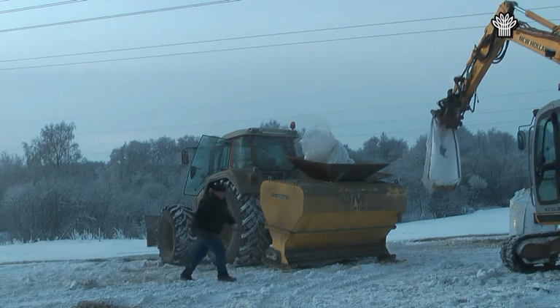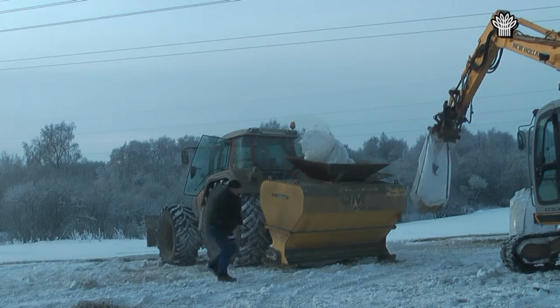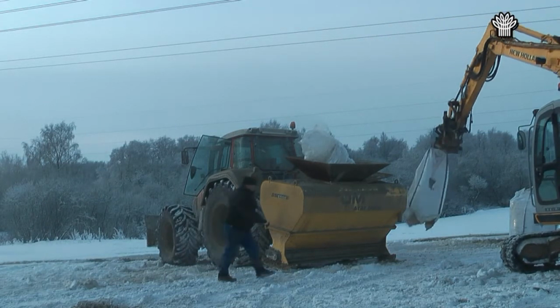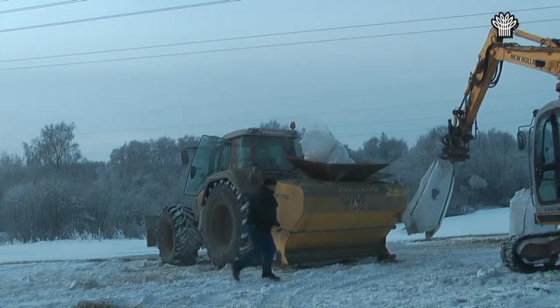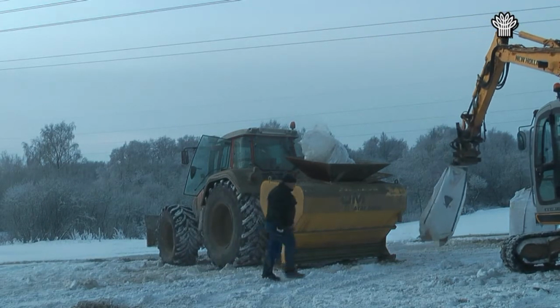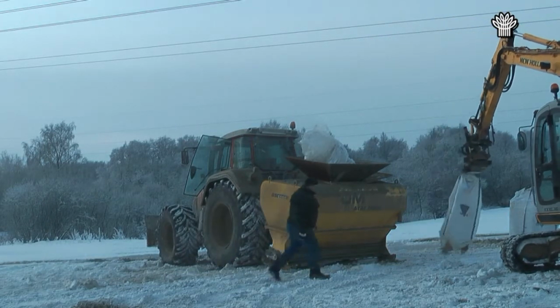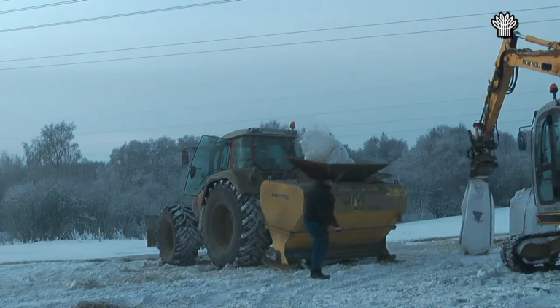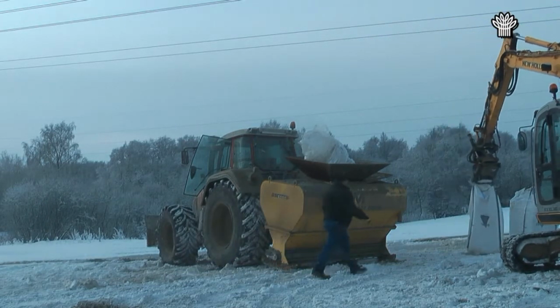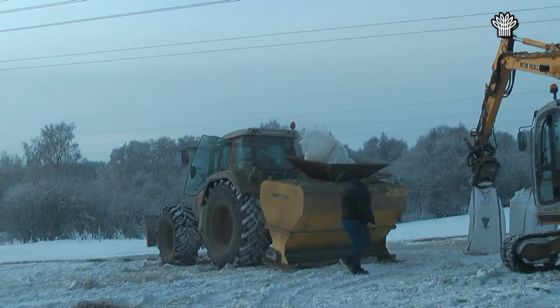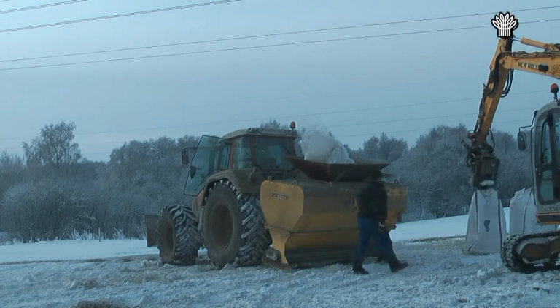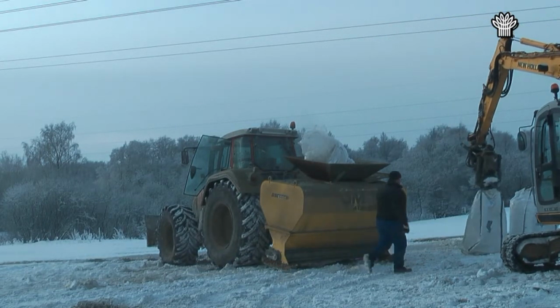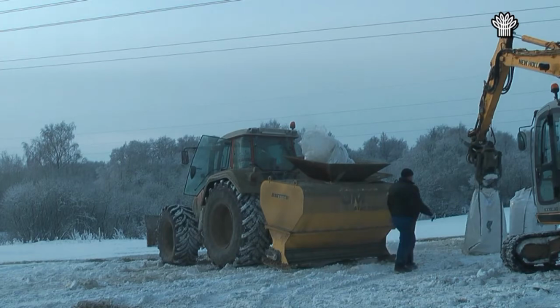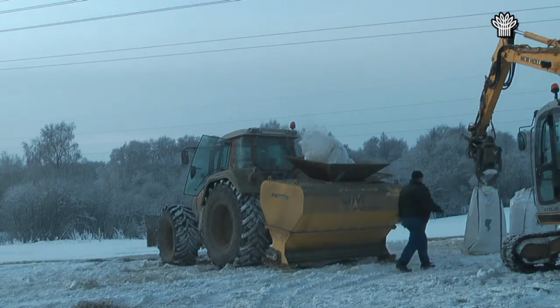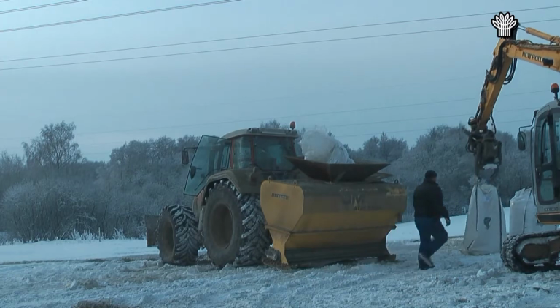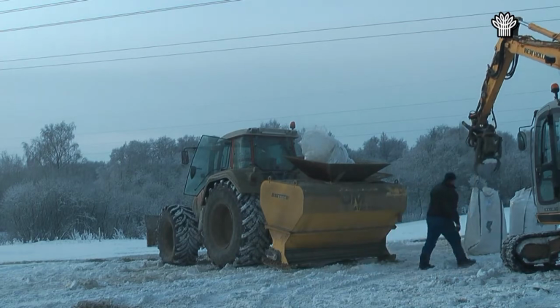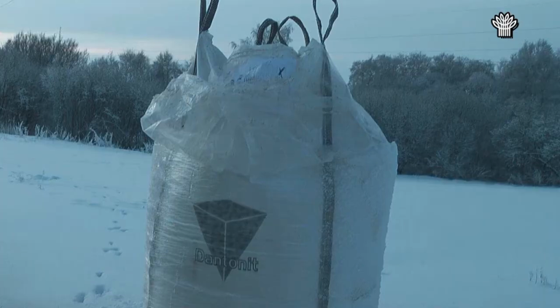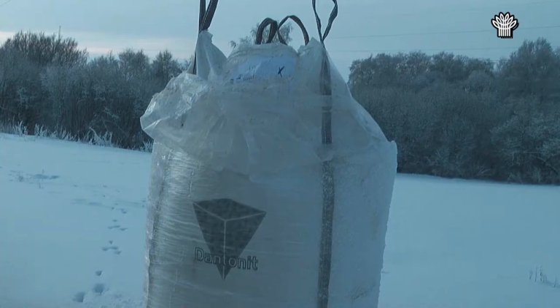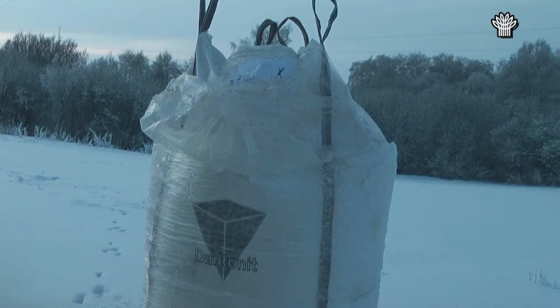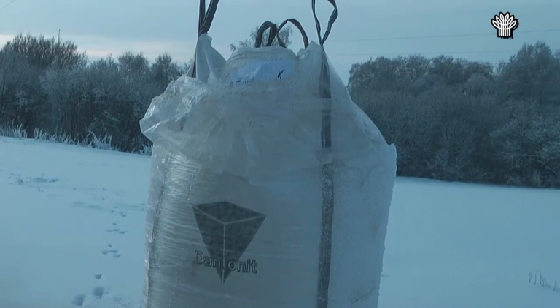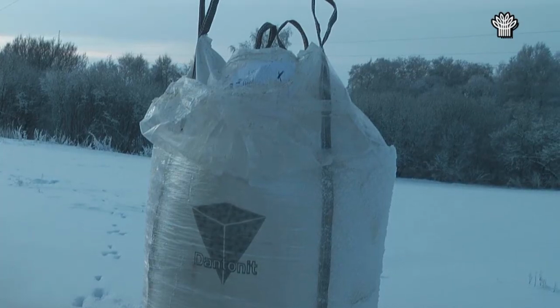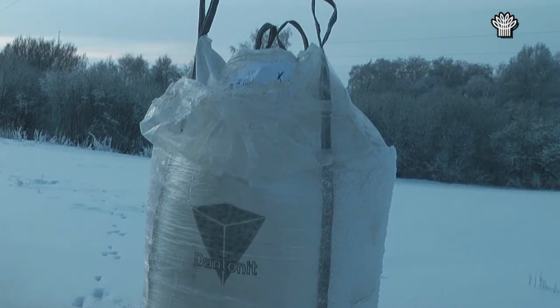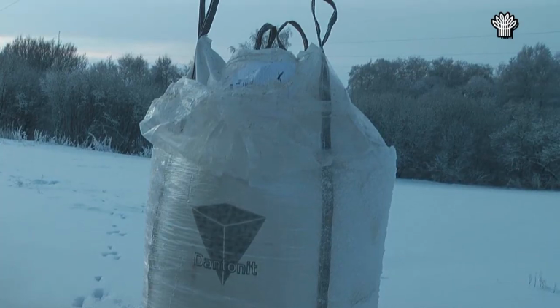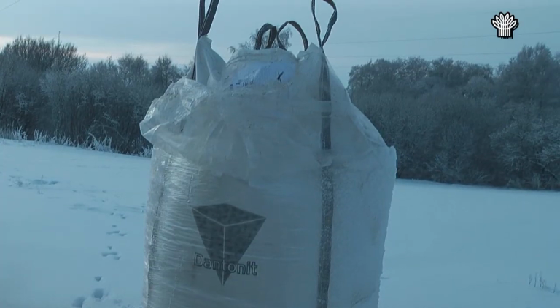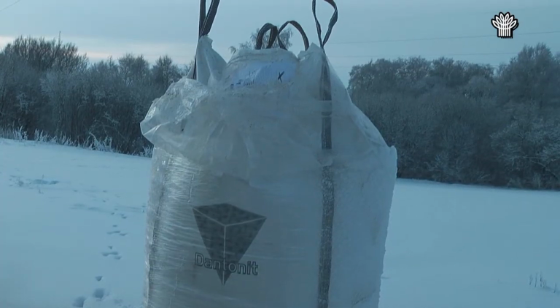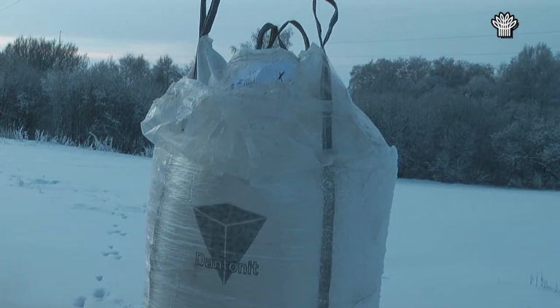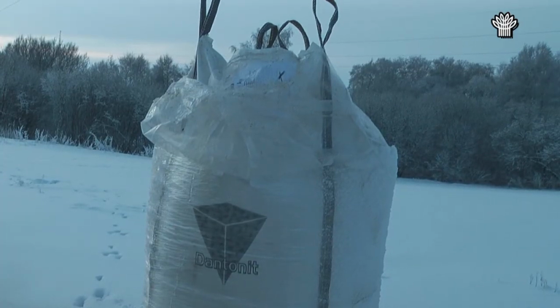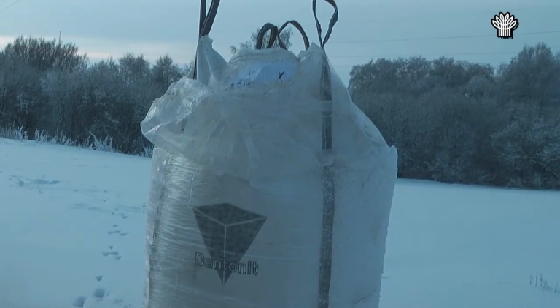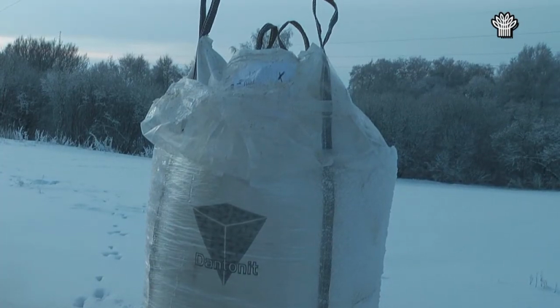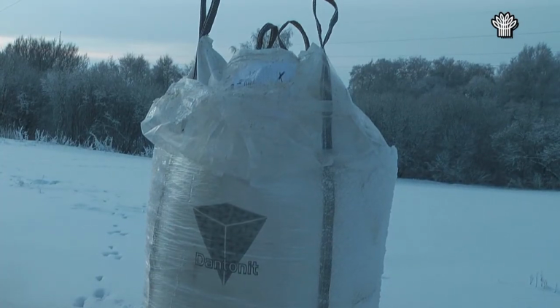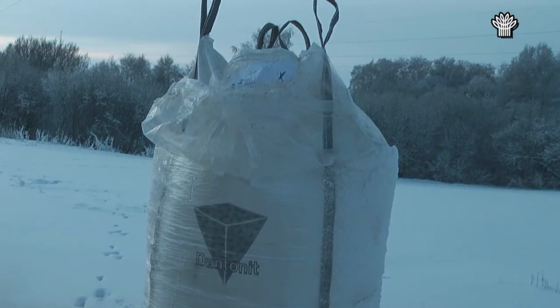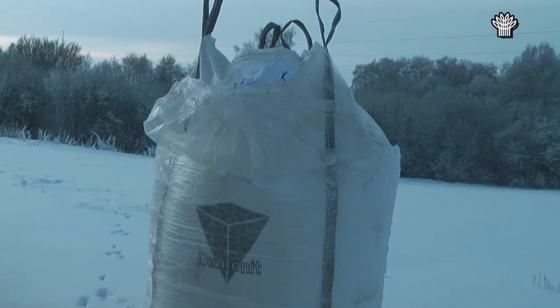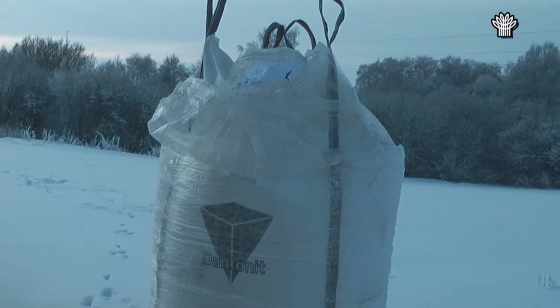Lige før jul i december 2010 blev den sidste afpustning af projektet gennemført i frostvejr og sne.